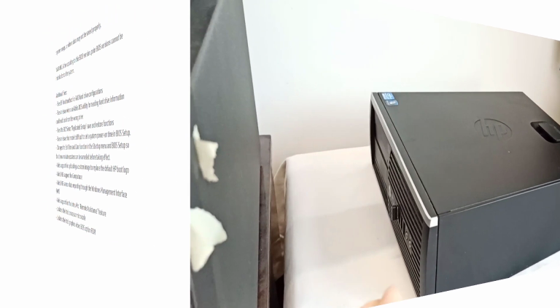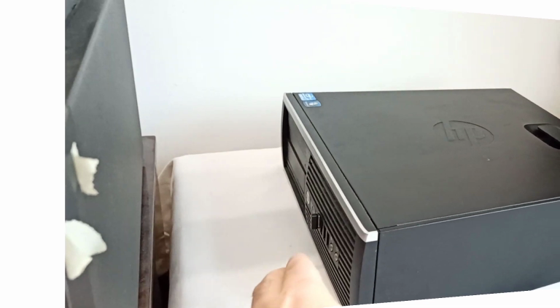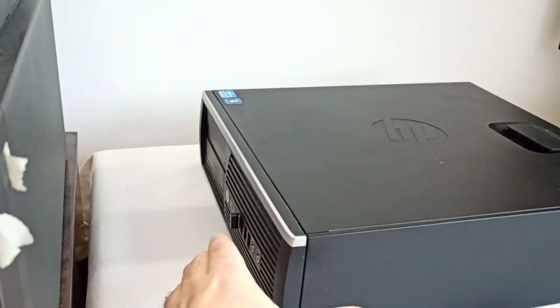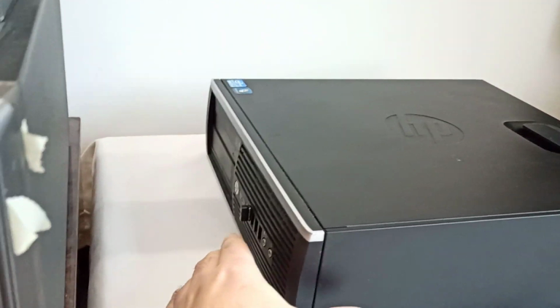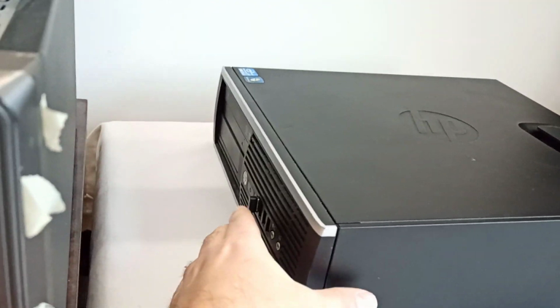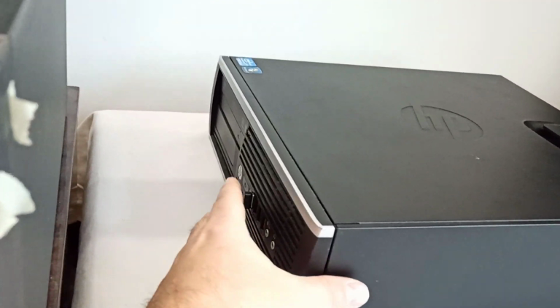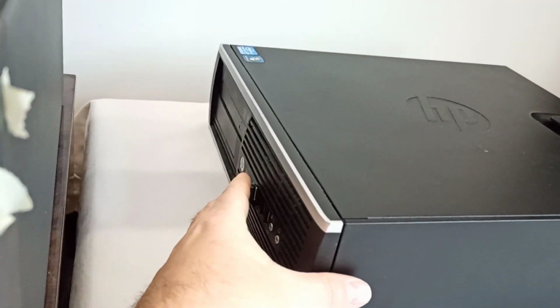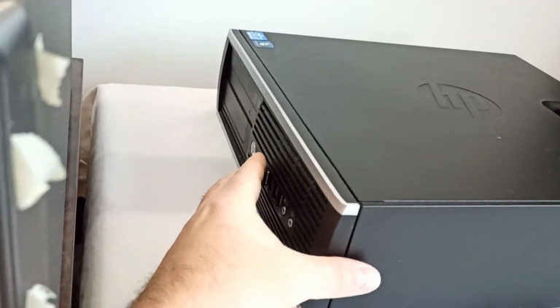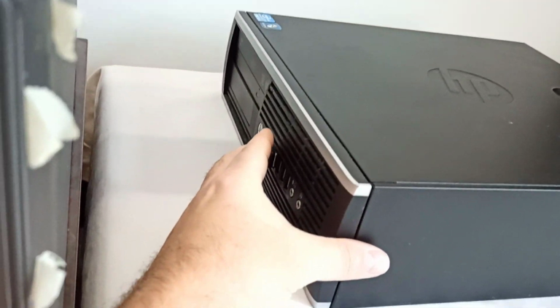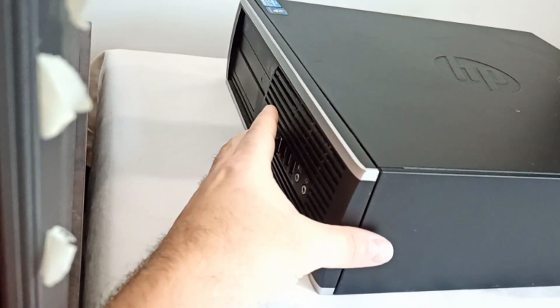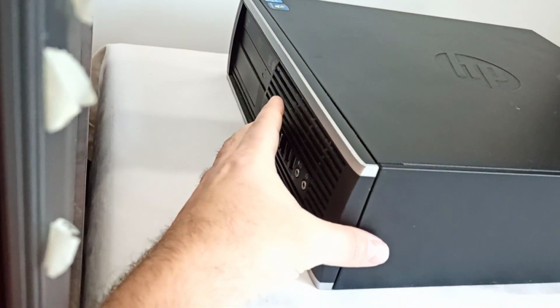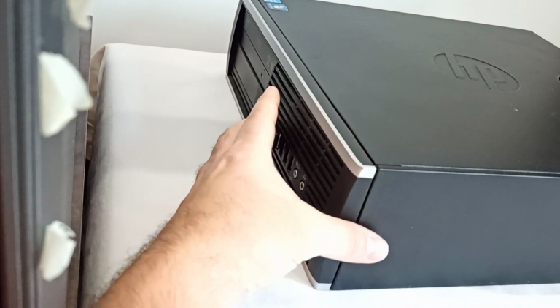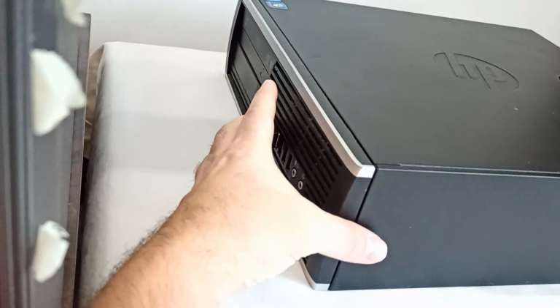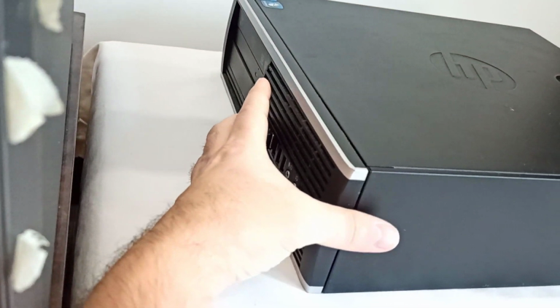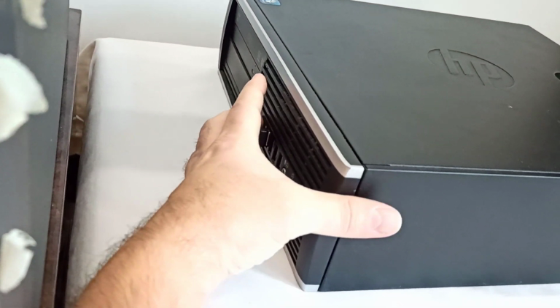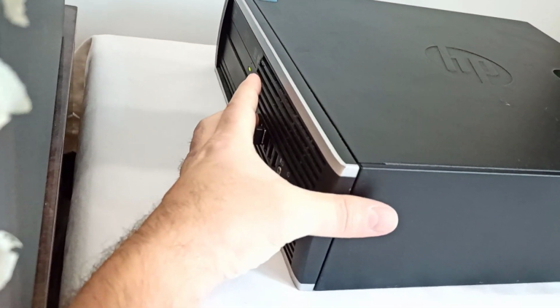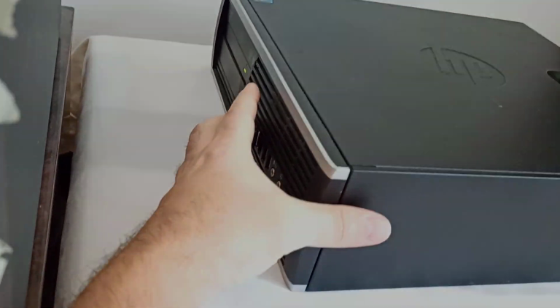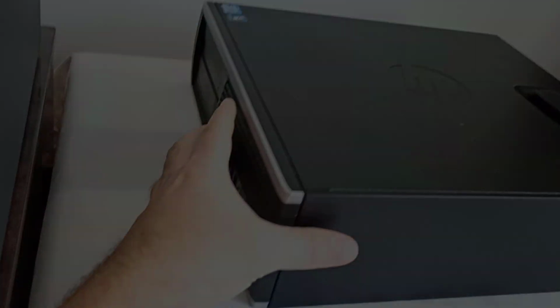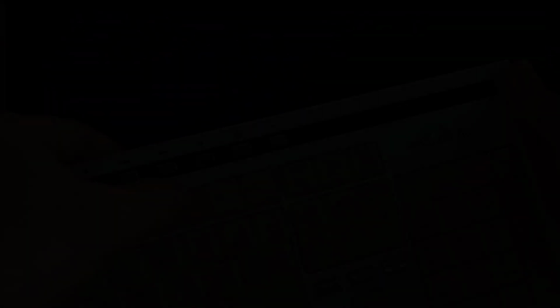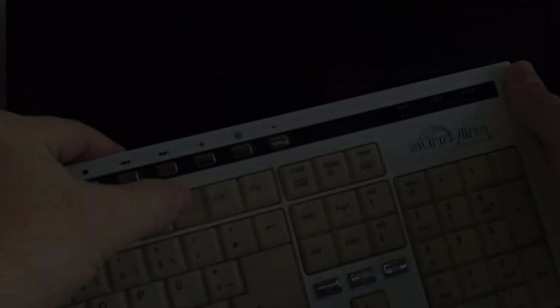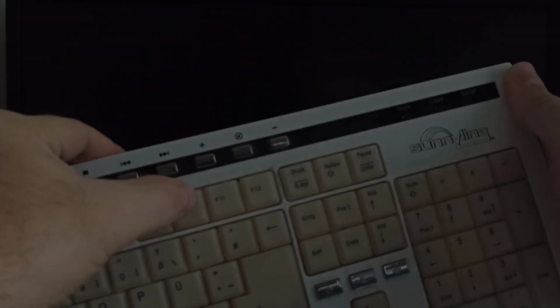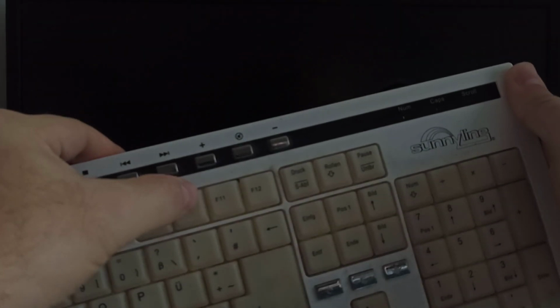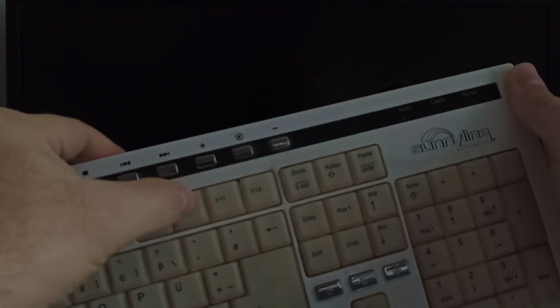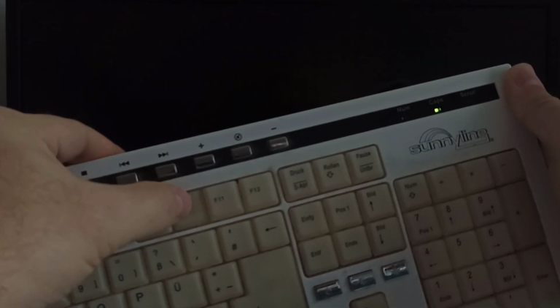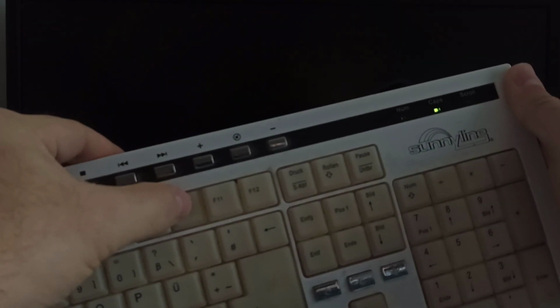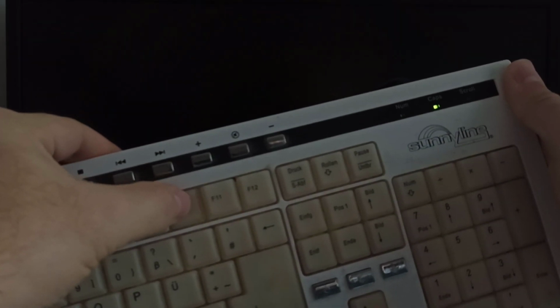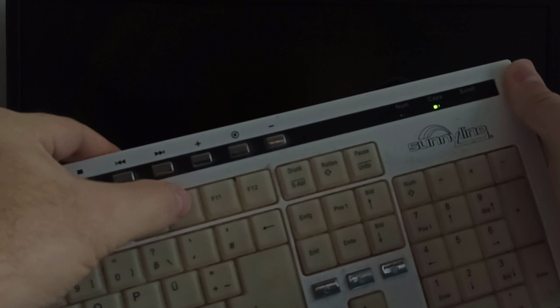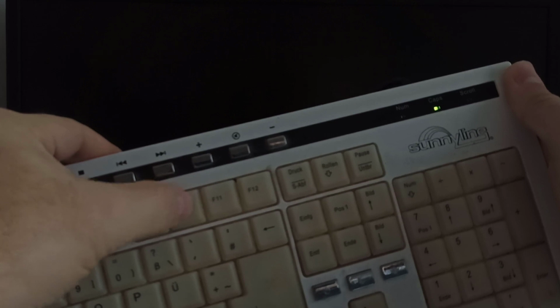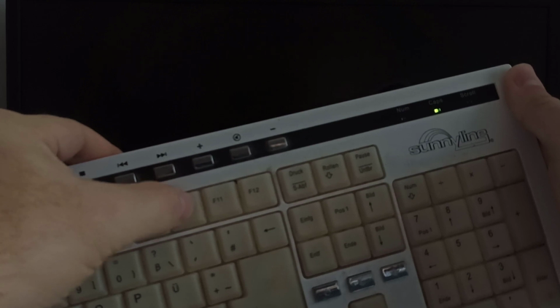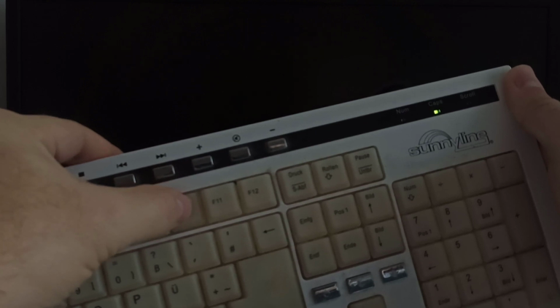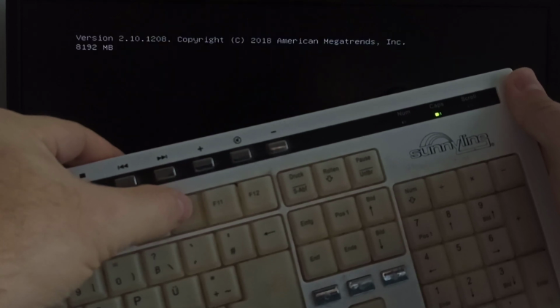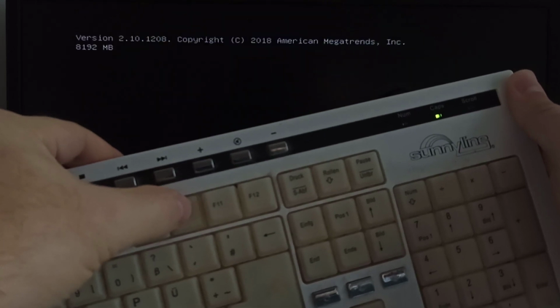To enter the BIOS settings, just press the power button and then press repeatedly the F10 key.